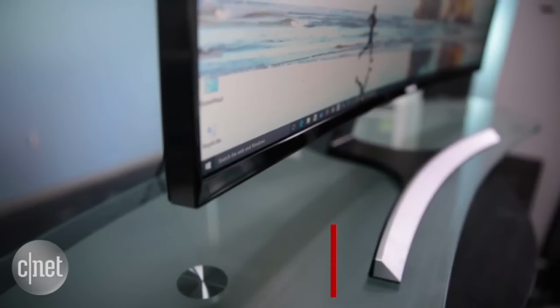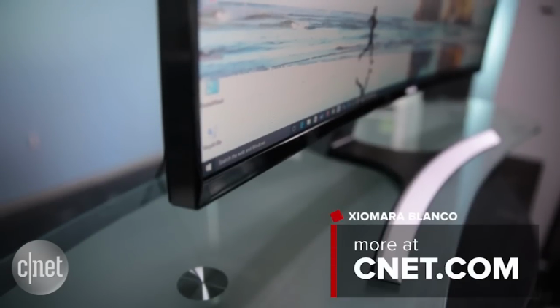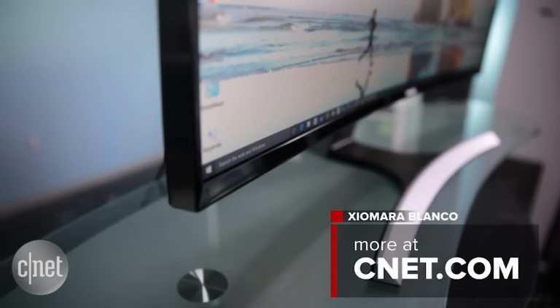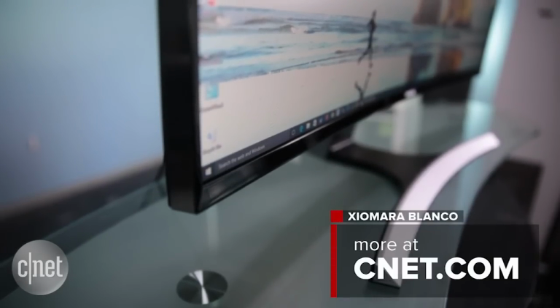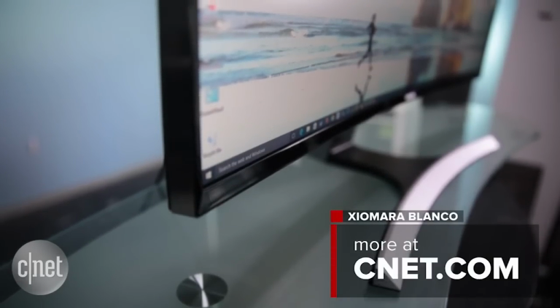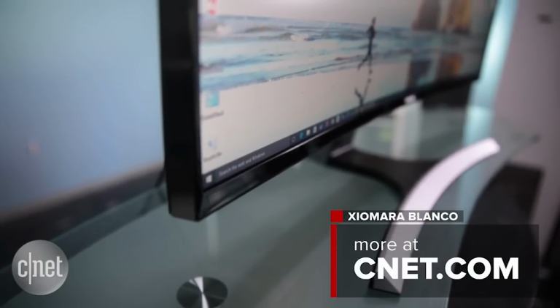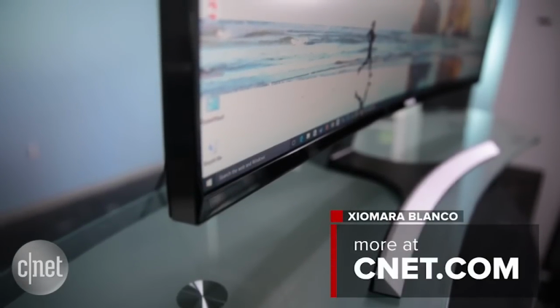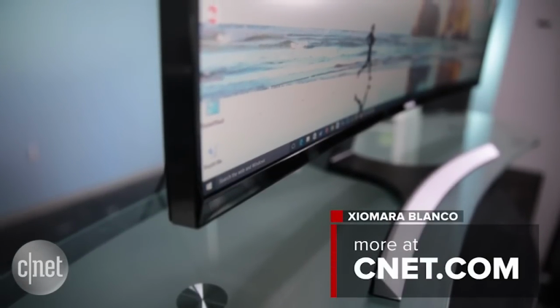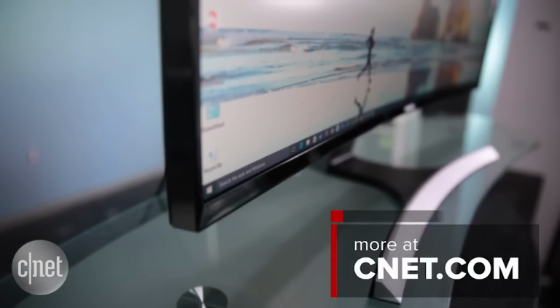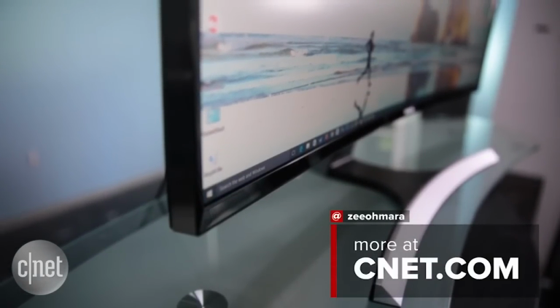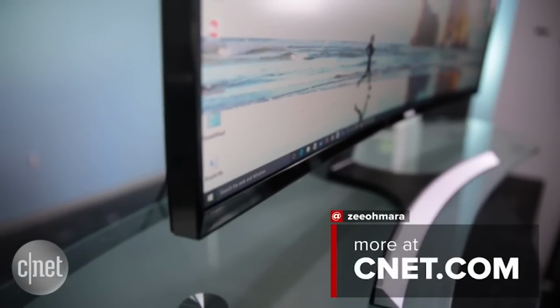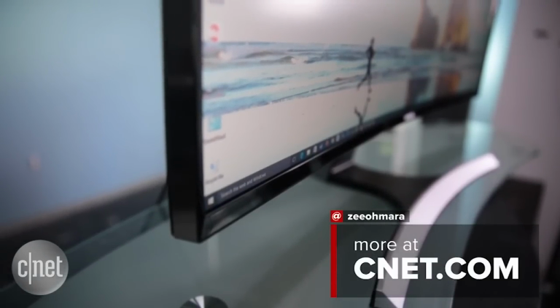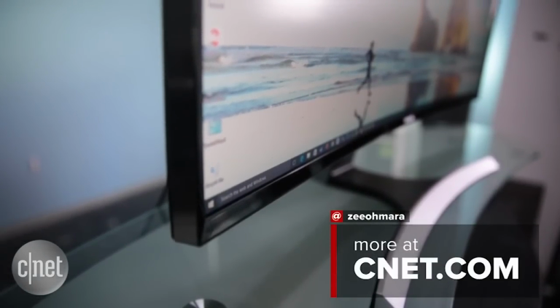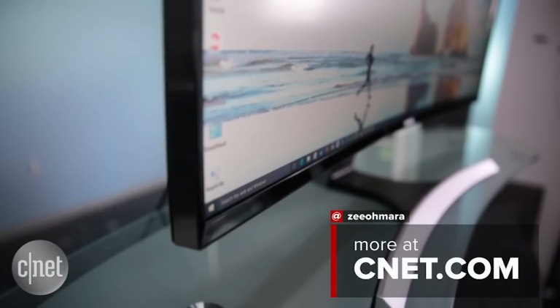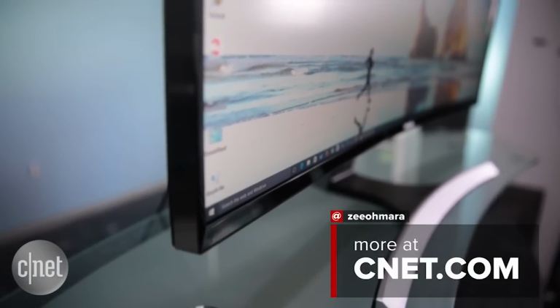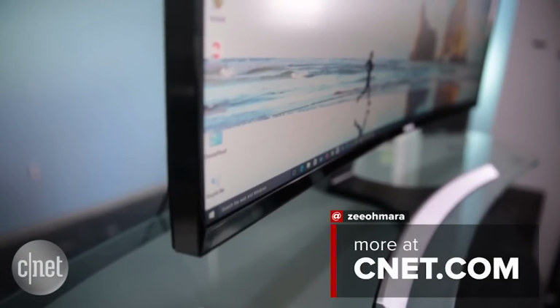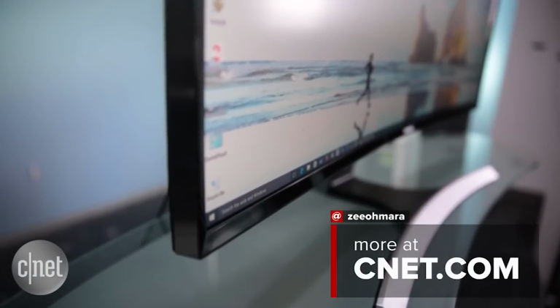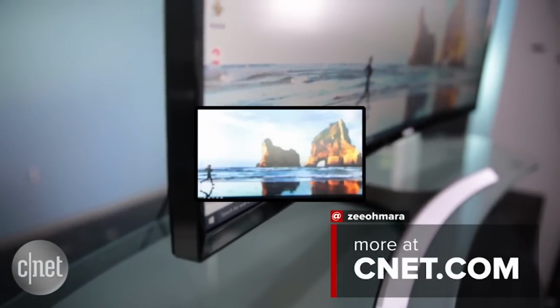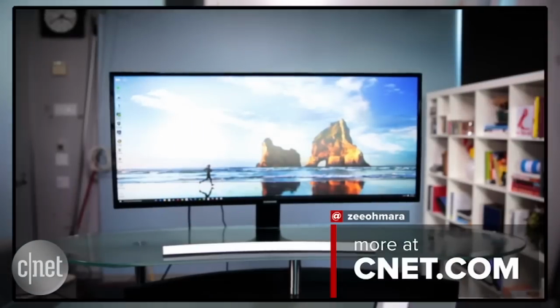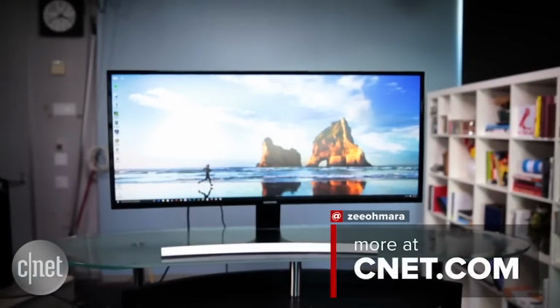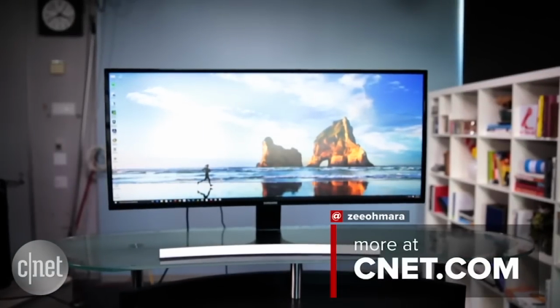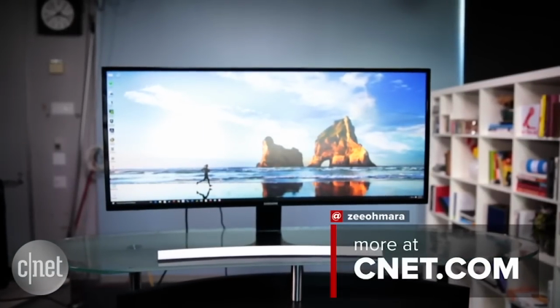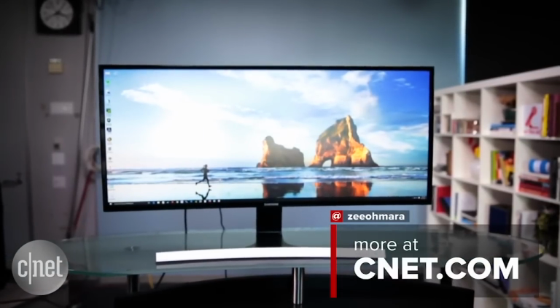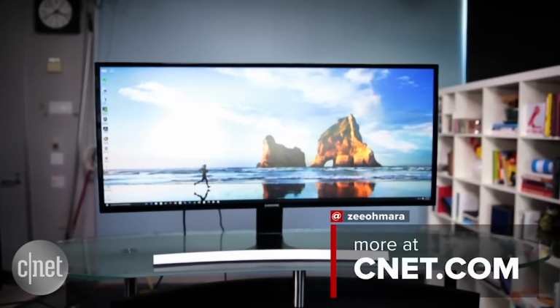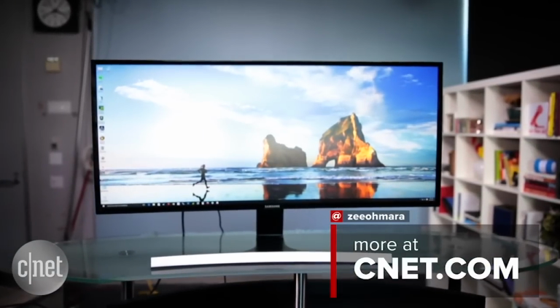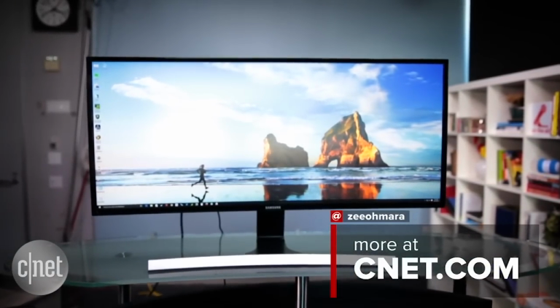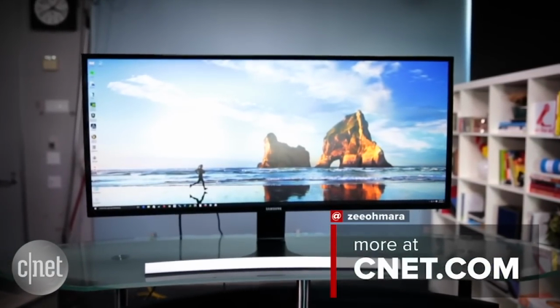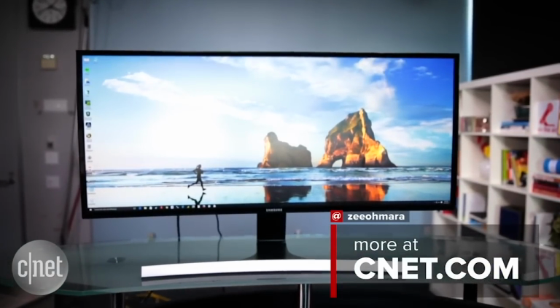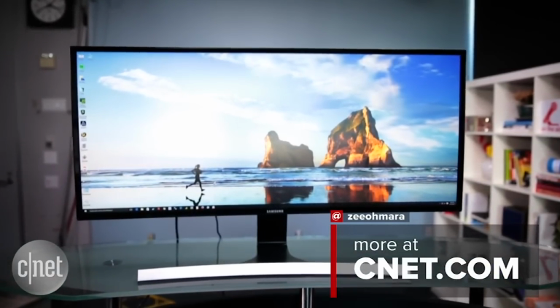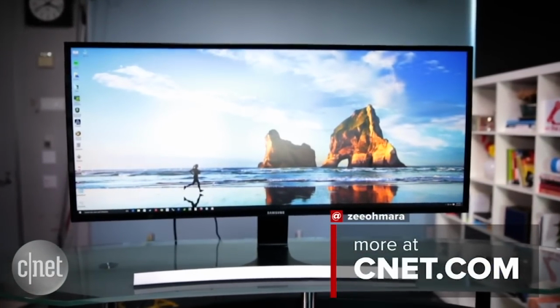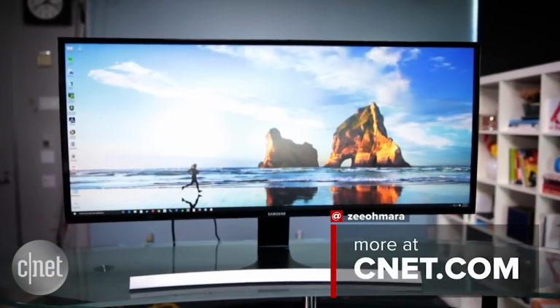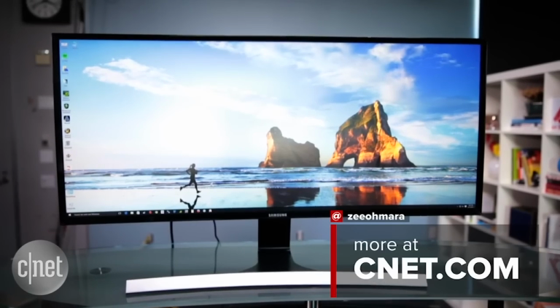For more details, check out the full review. I'm Xiomara Blanco, and this has been a first look at the Samsung 34E790.